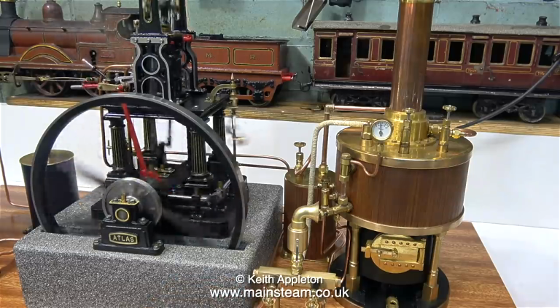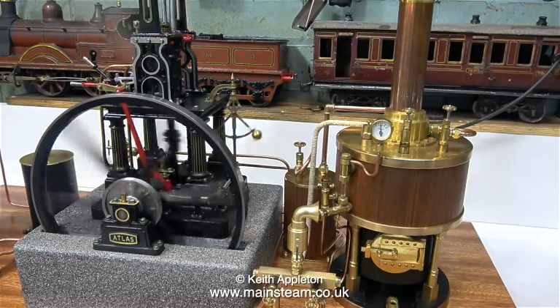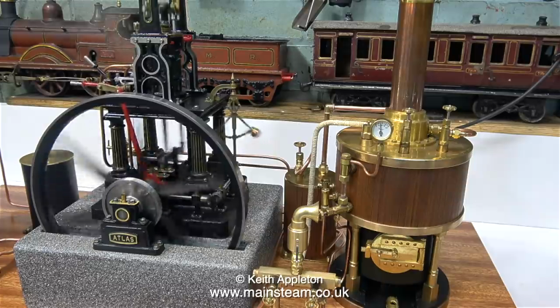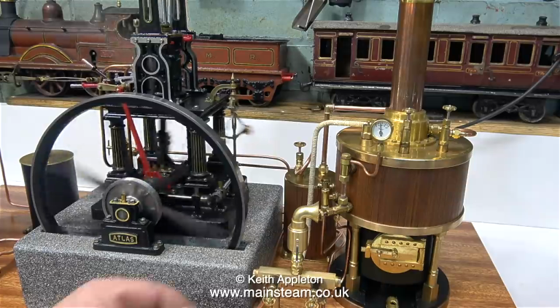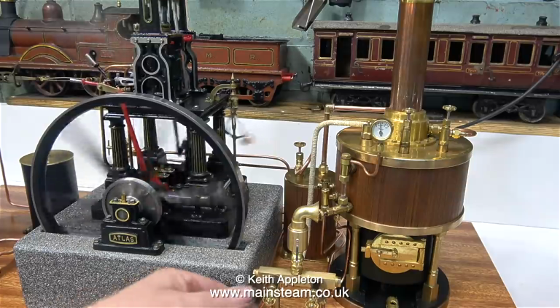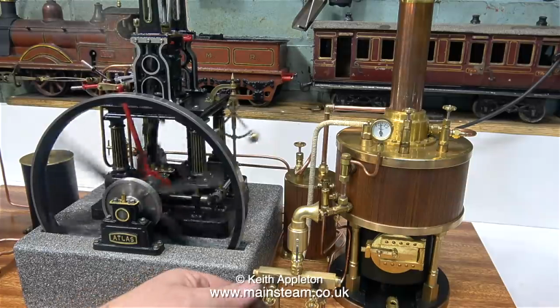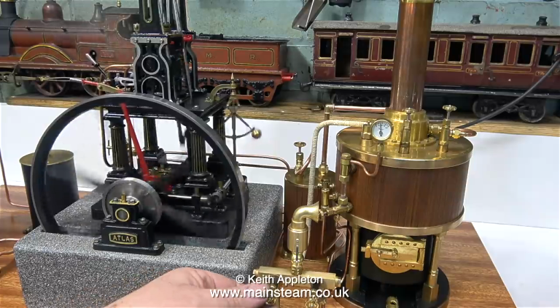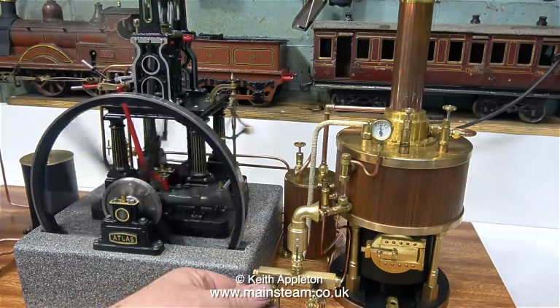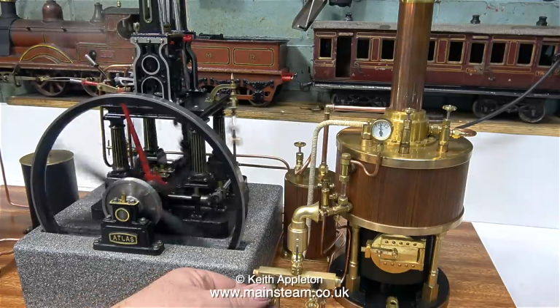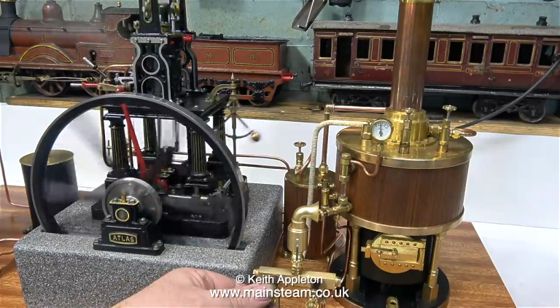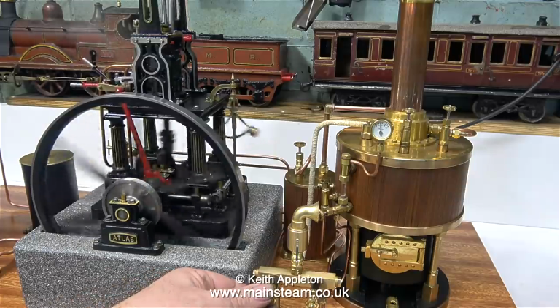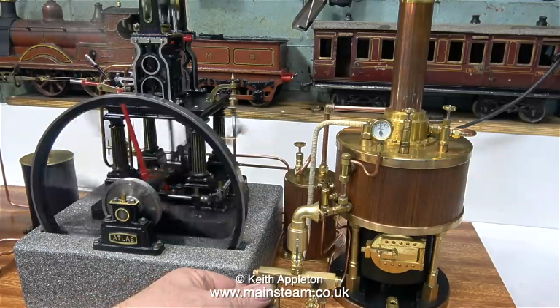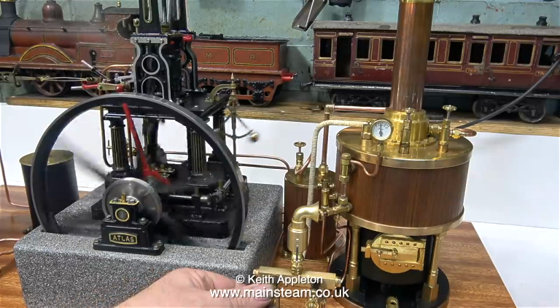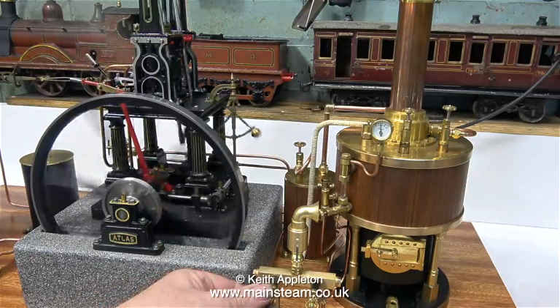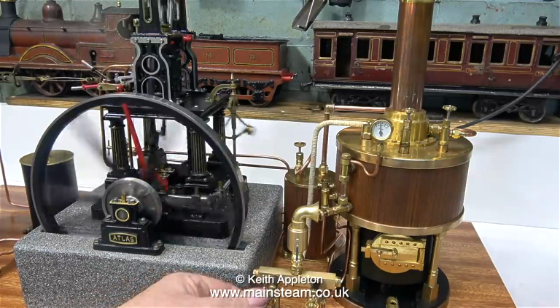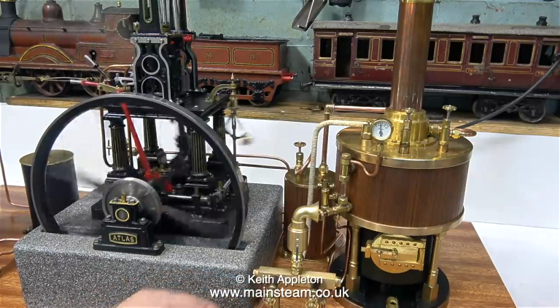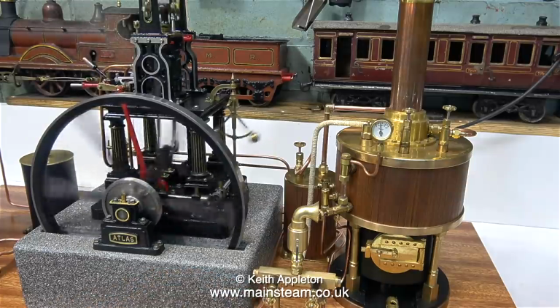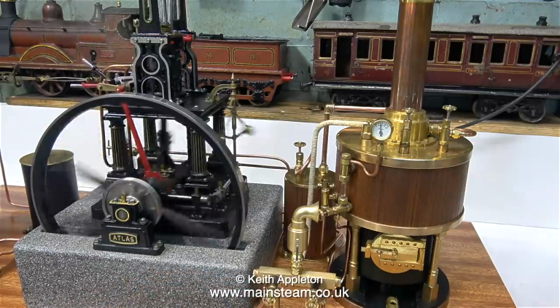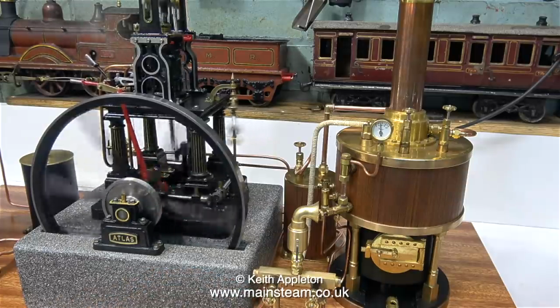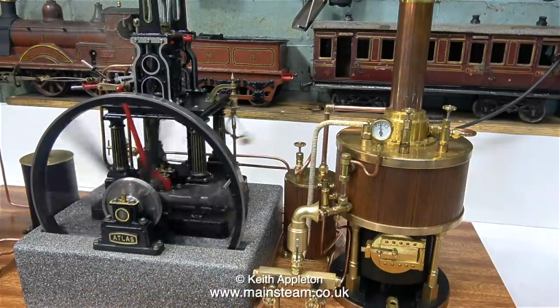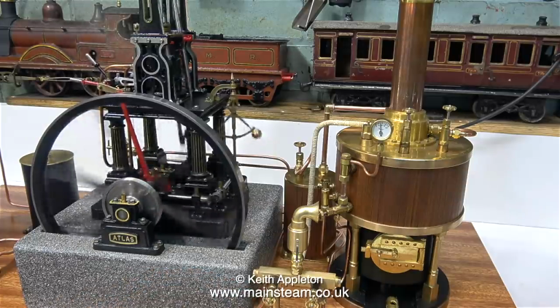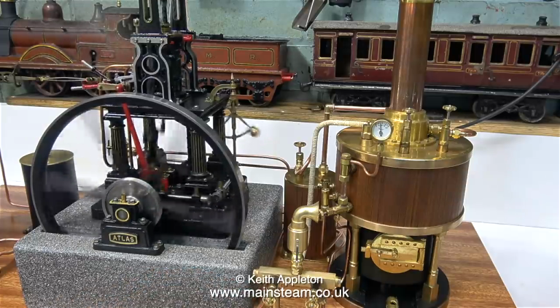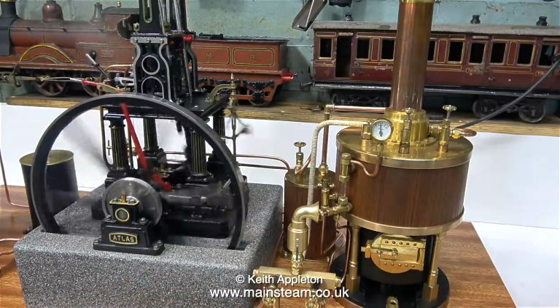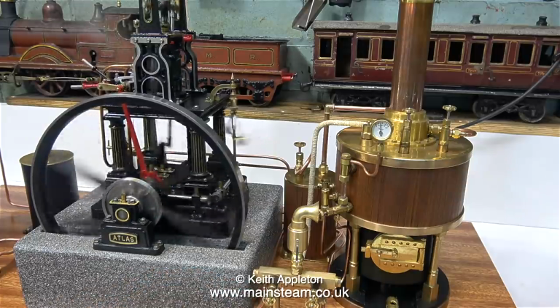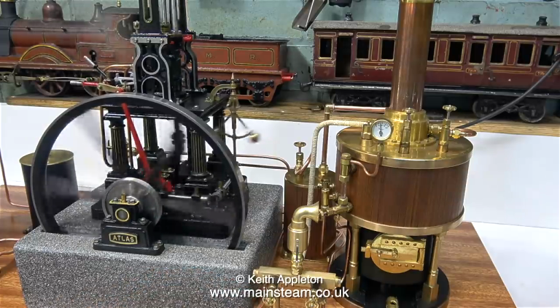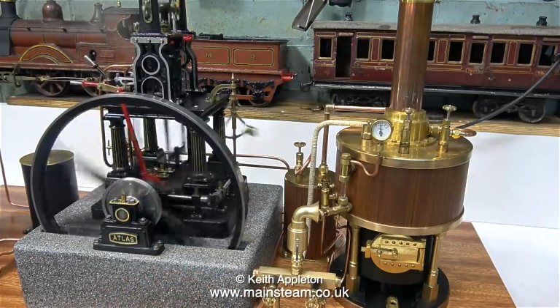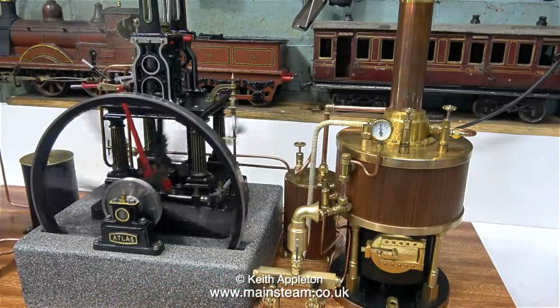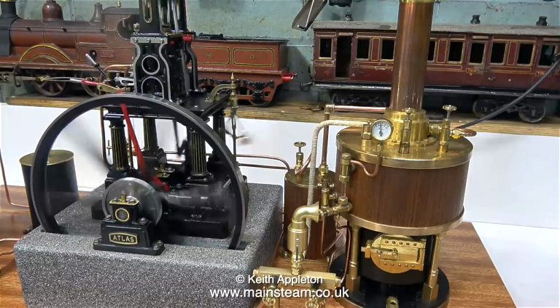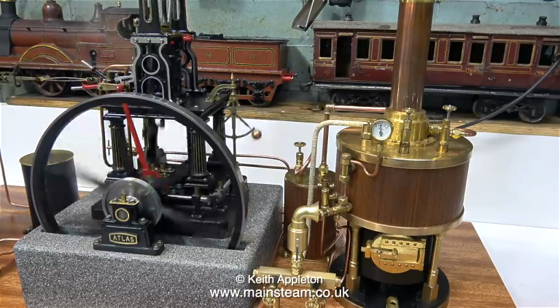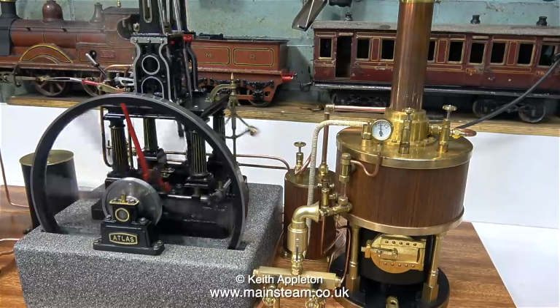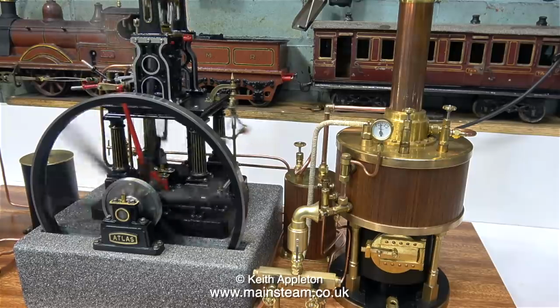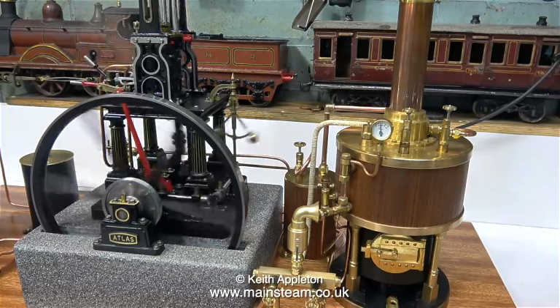As I mentioned earlier, this boiler only has a number 5 jet in the gas burner, but it's steaming very well.